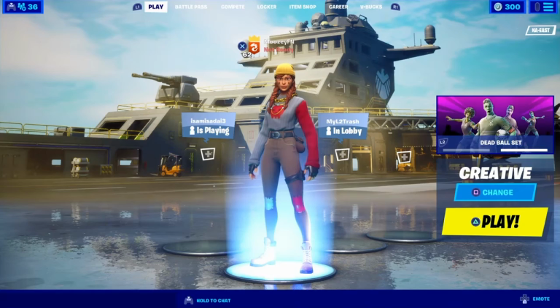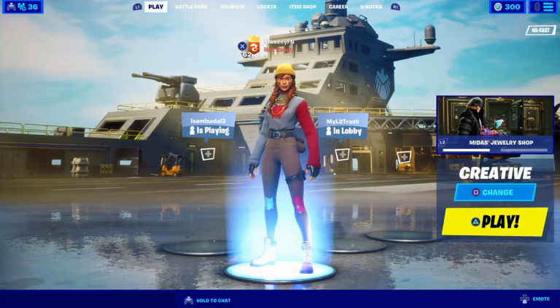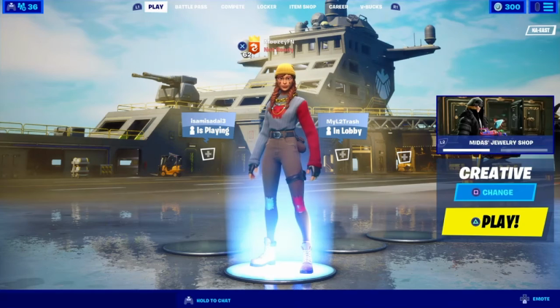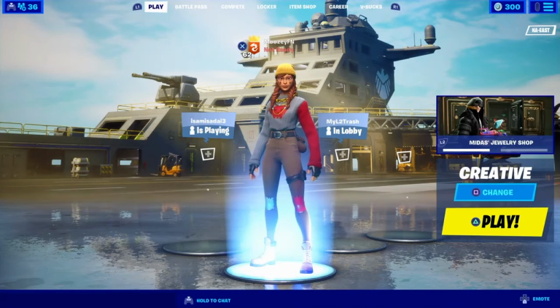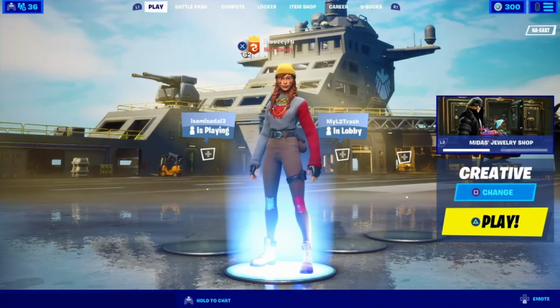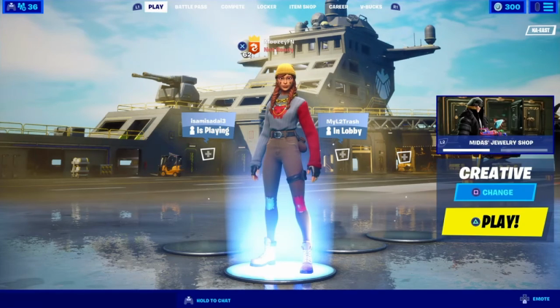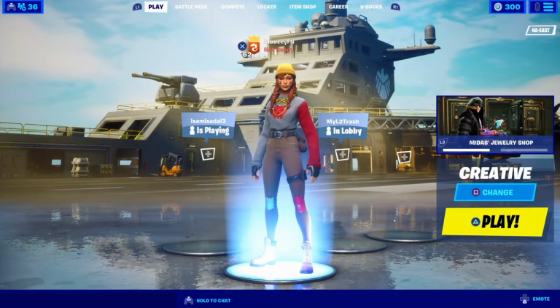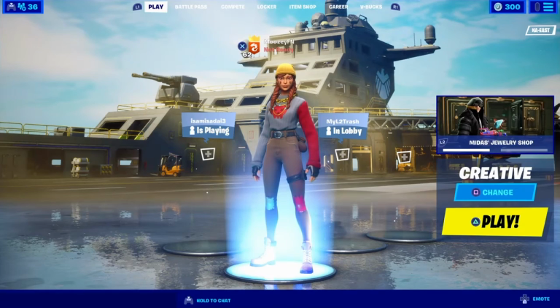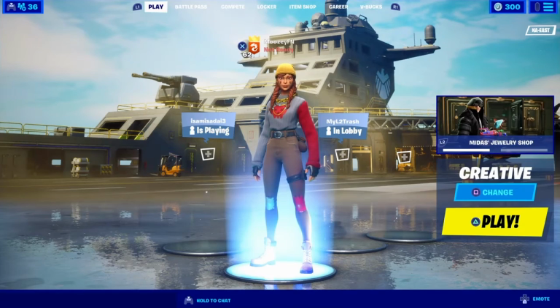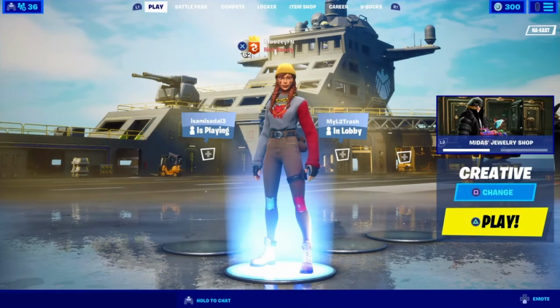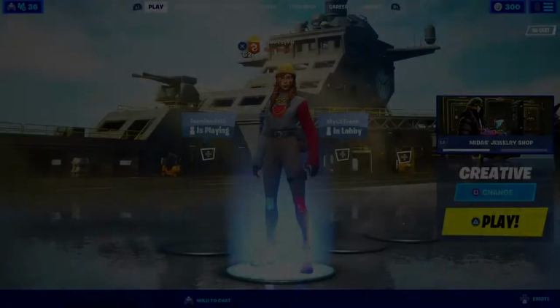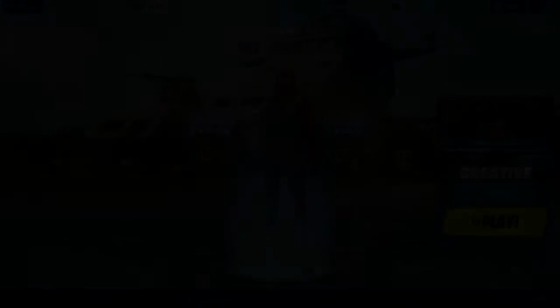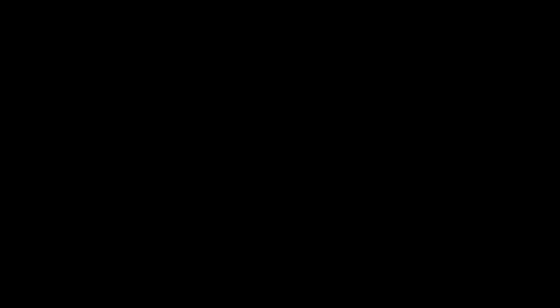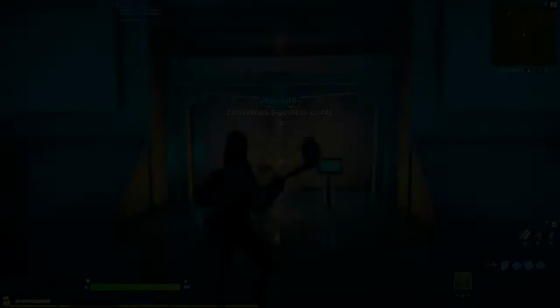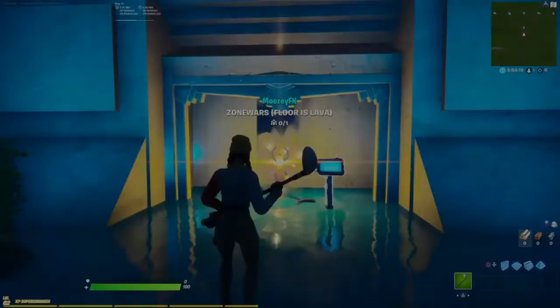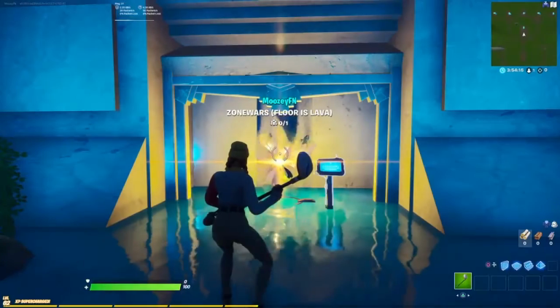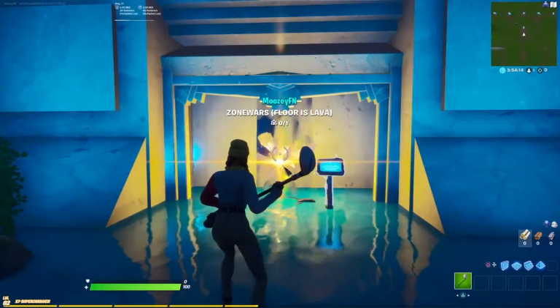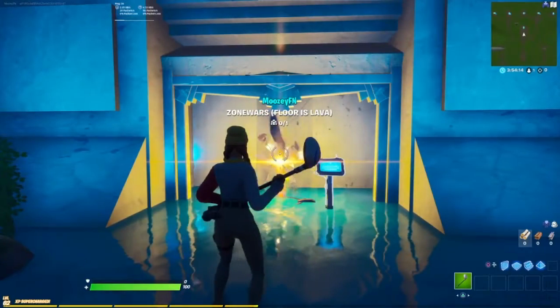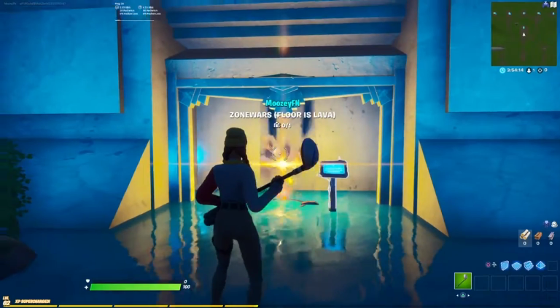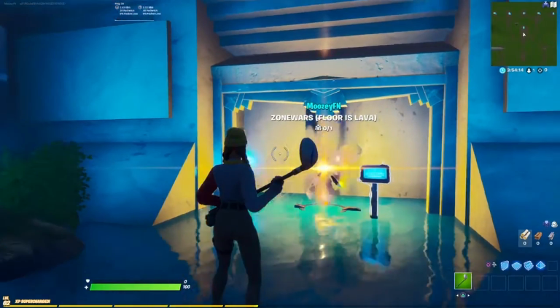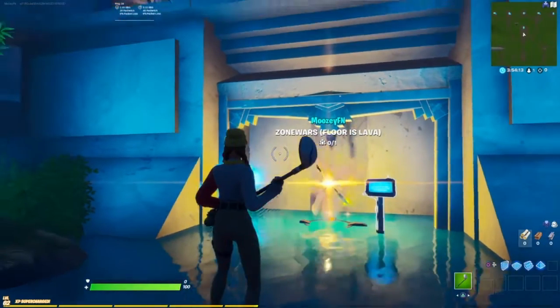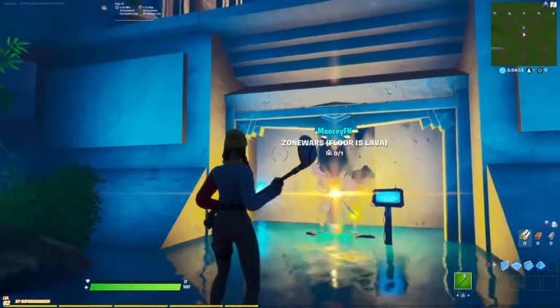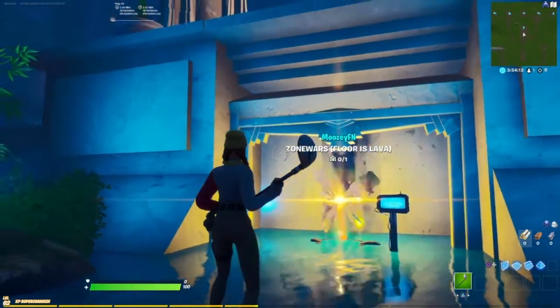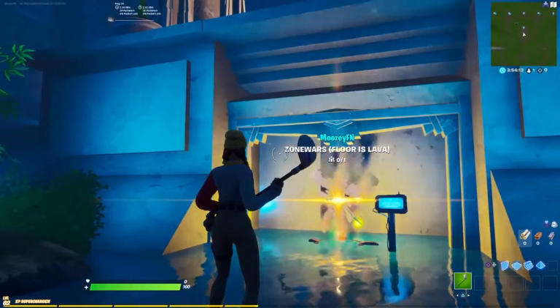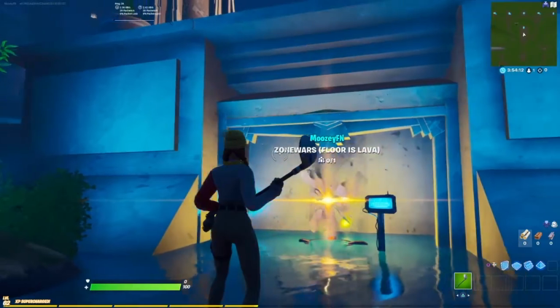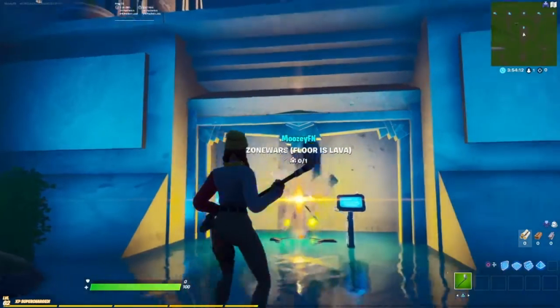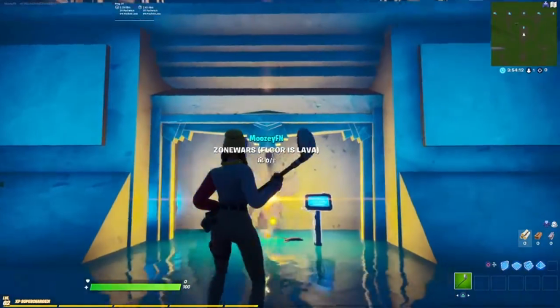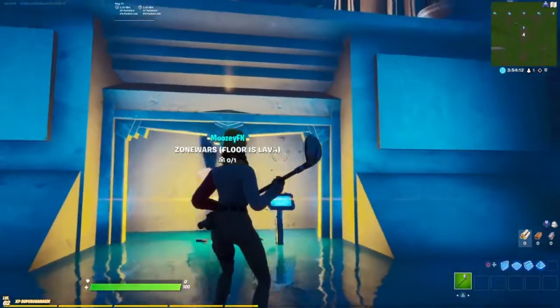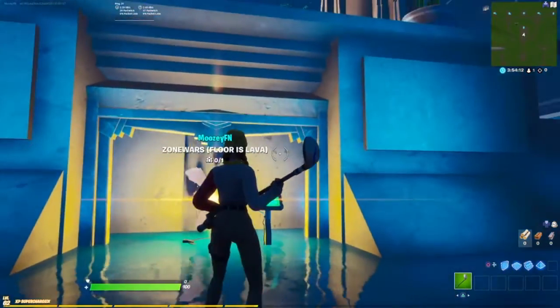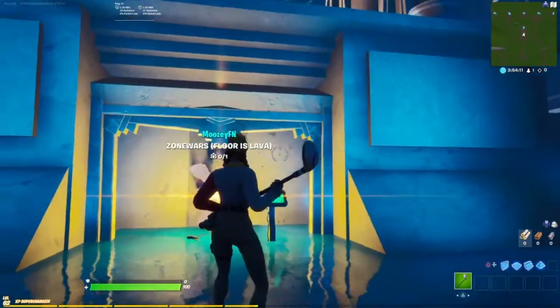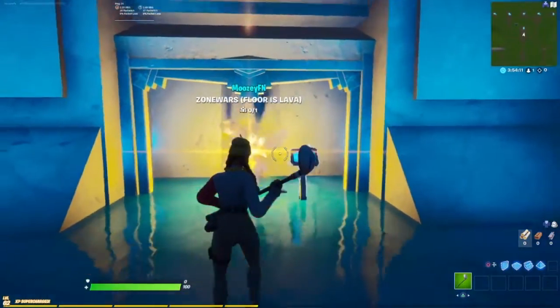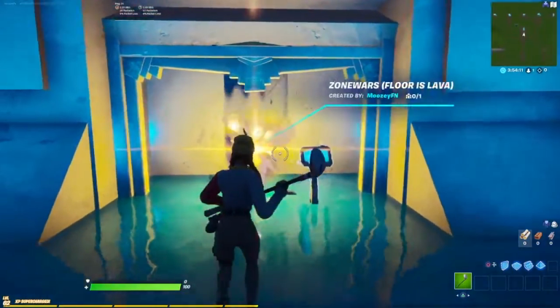So without further ado, let's get right into the video. Once you enter the rift, it should say Zone Wars Floor is Lava.